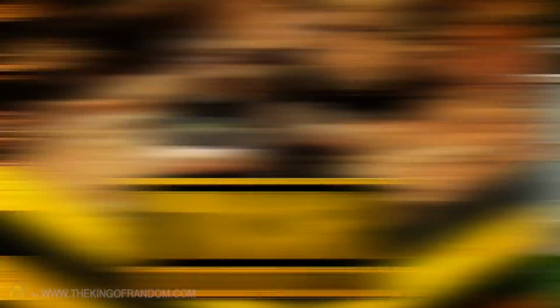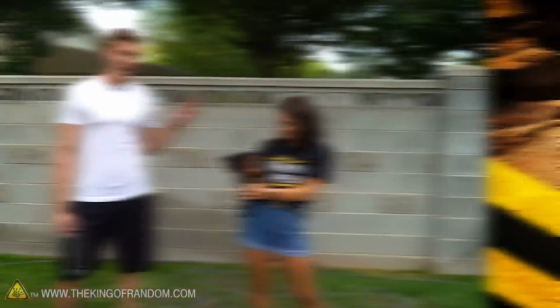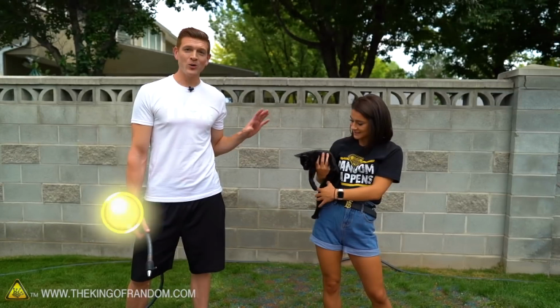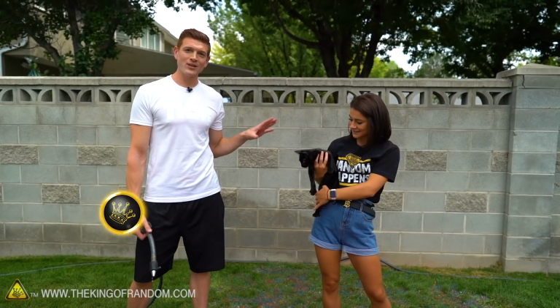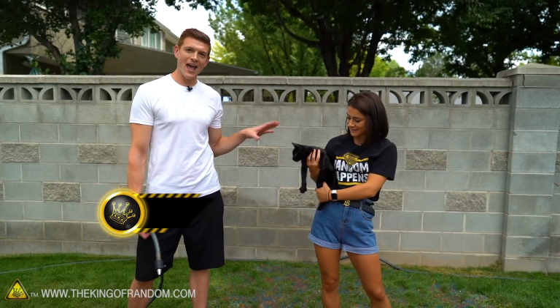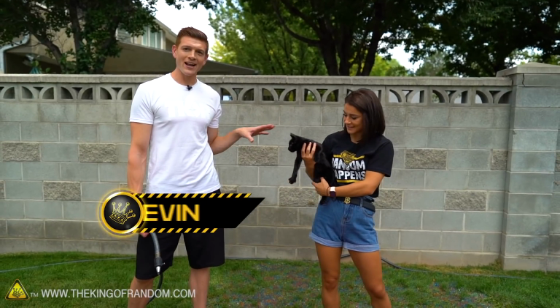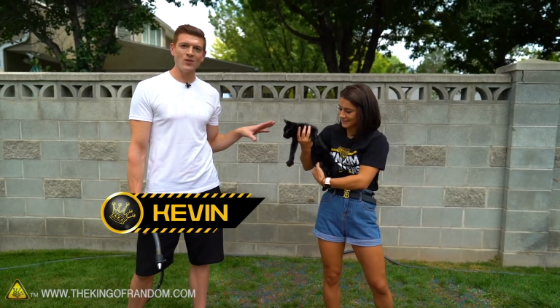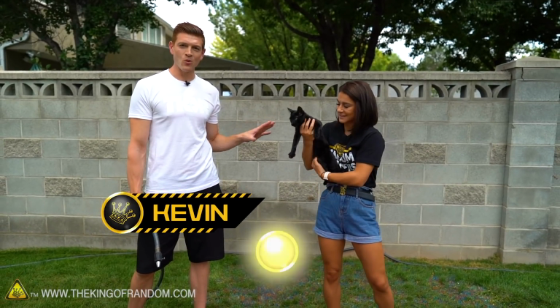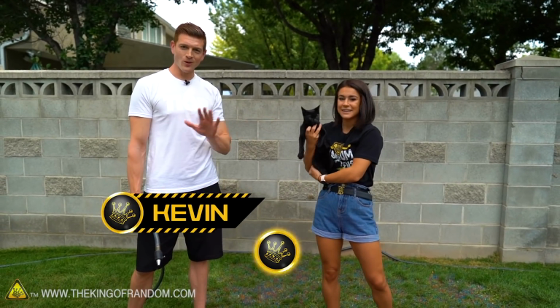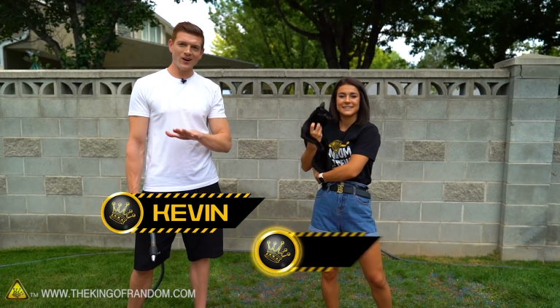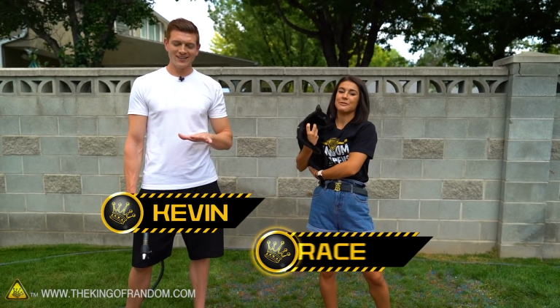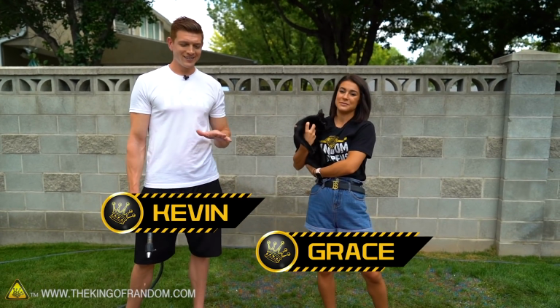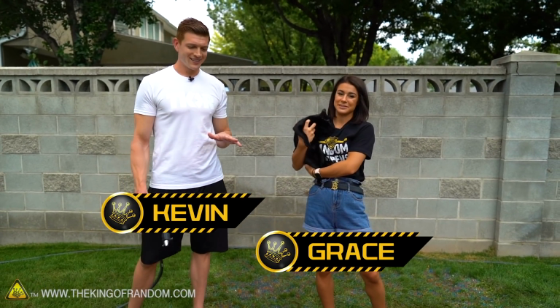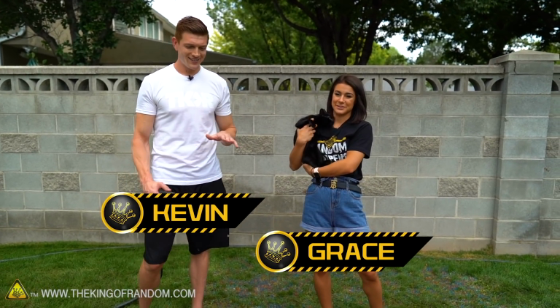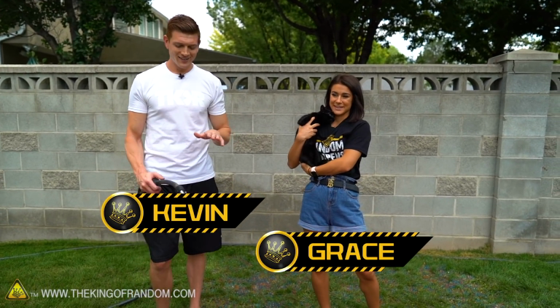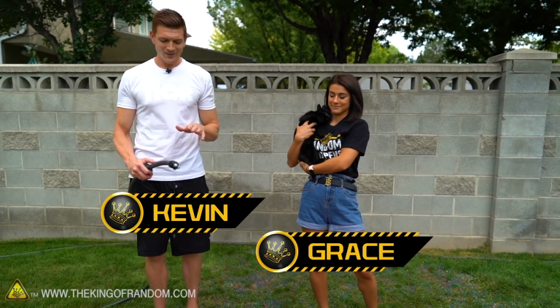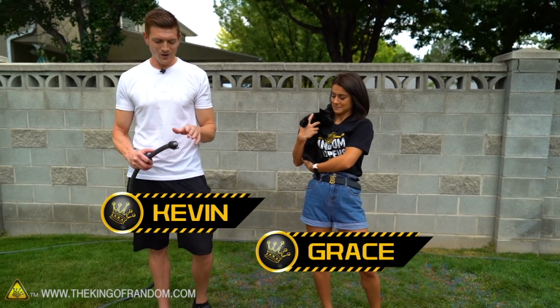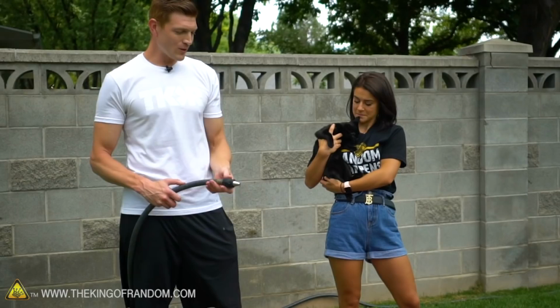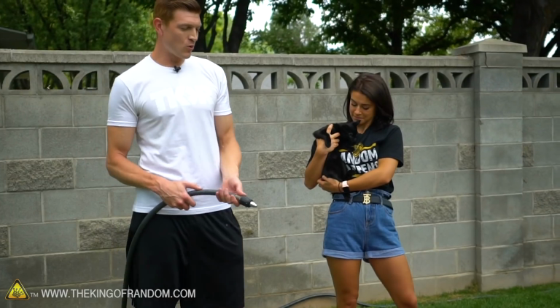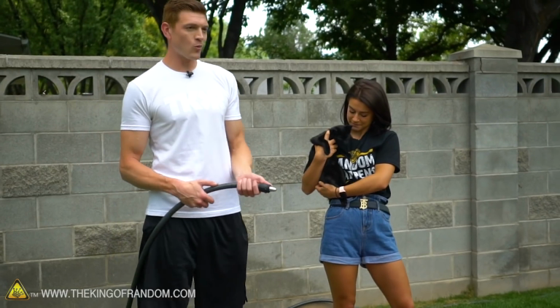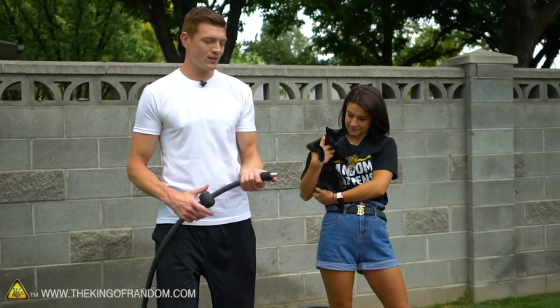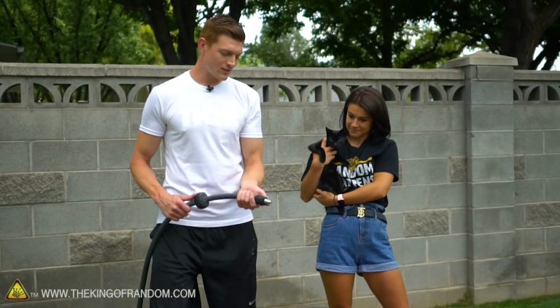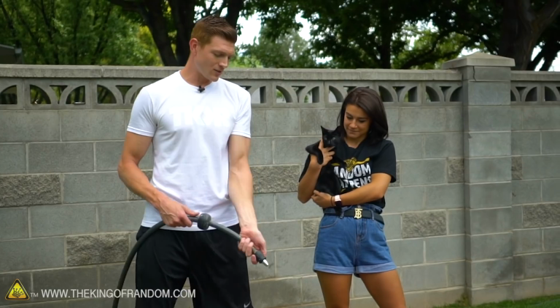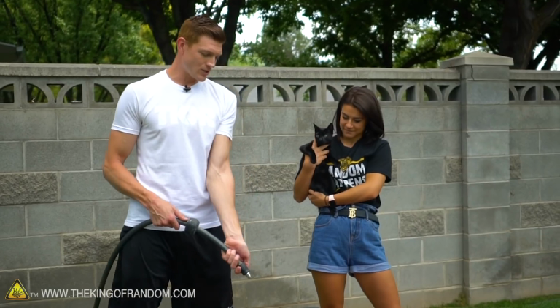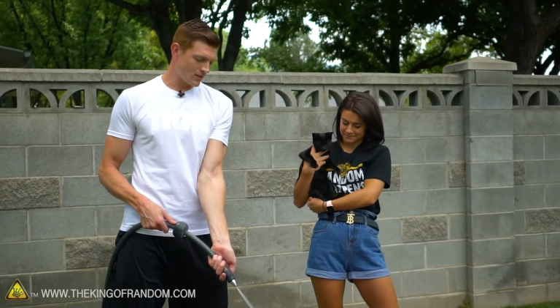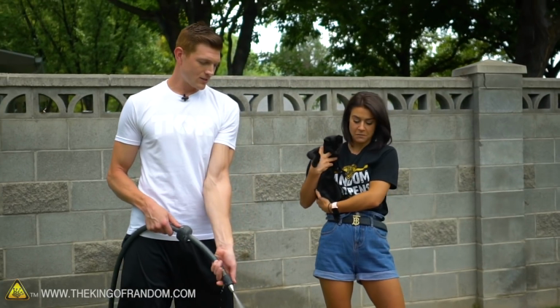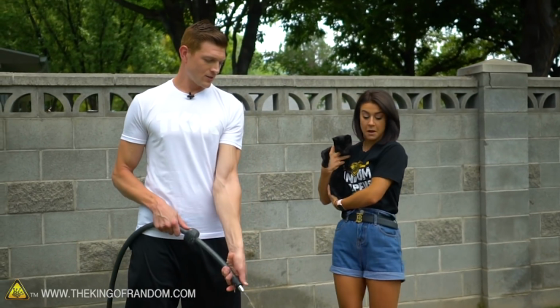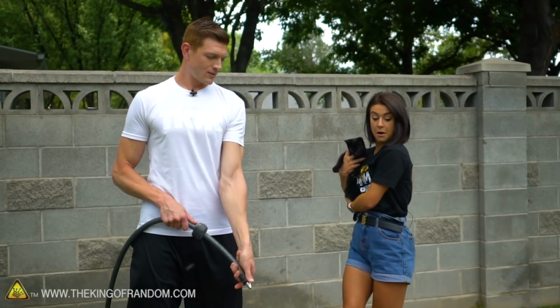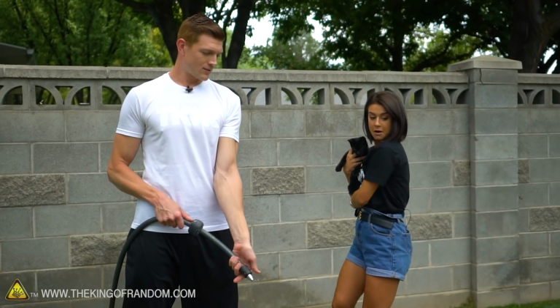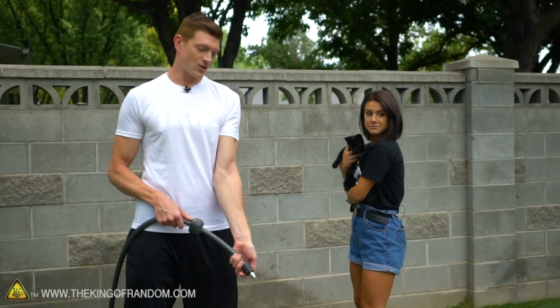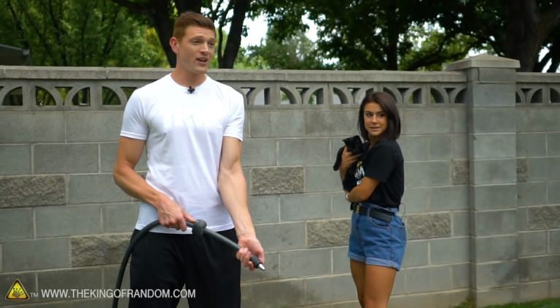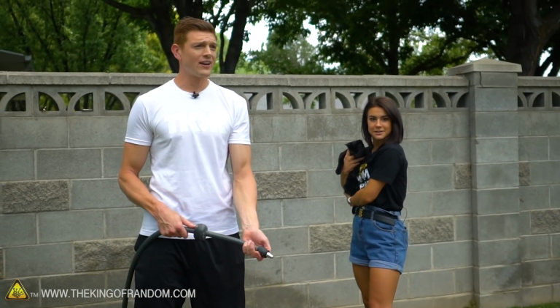In today's video, we are filling a kitty pool with kitty litter. We're not going to put the cat in the pool — don't worry, that would be really, really mean. We're going to fill up the pool with water. There's a little hose here, it's already on.